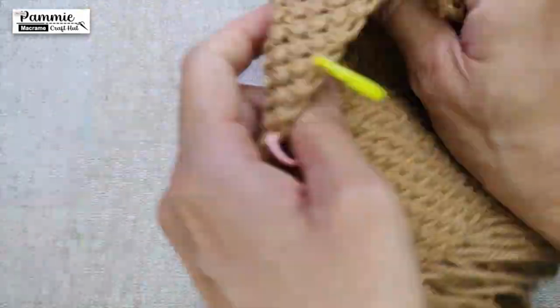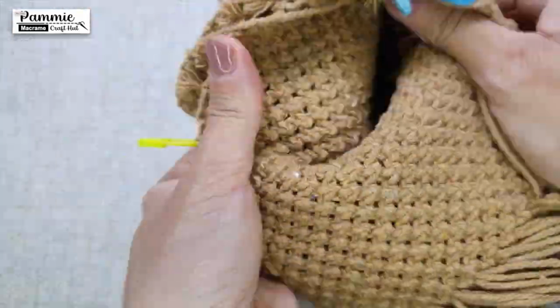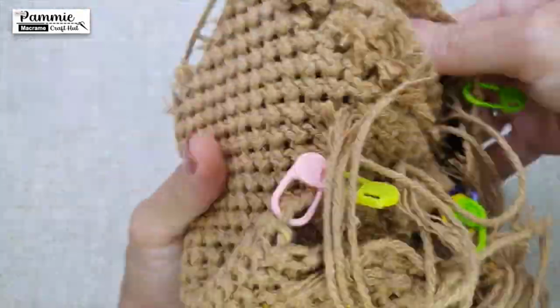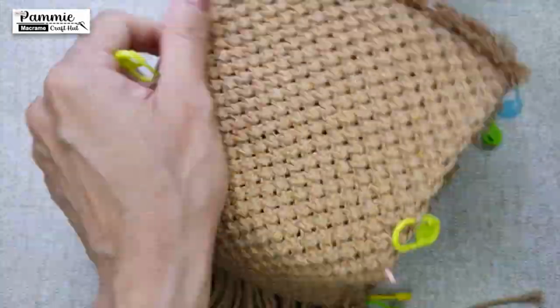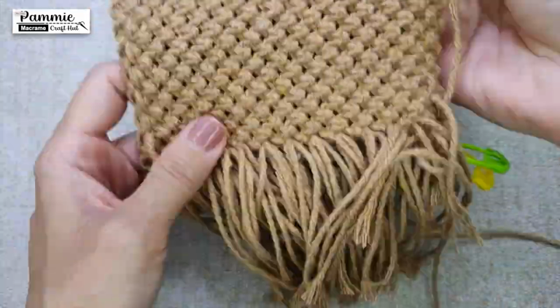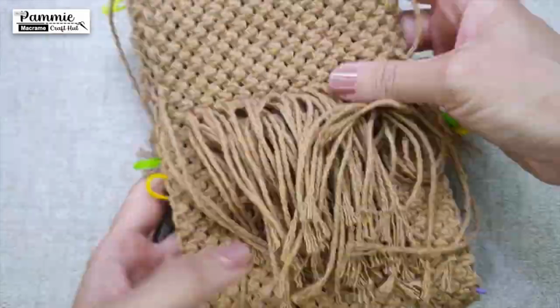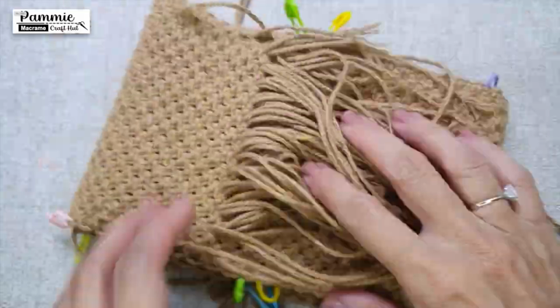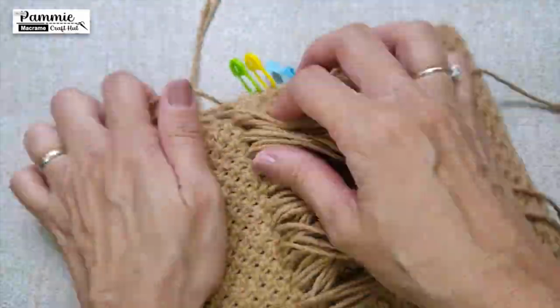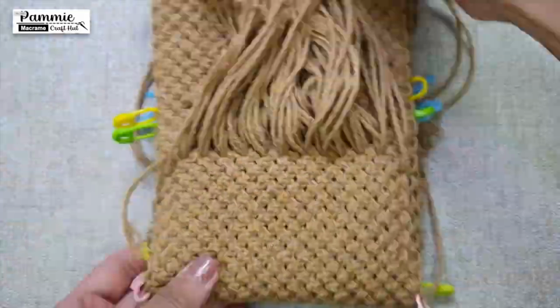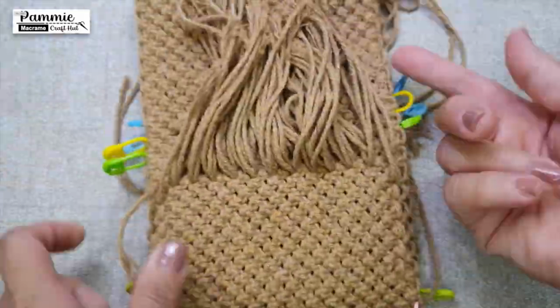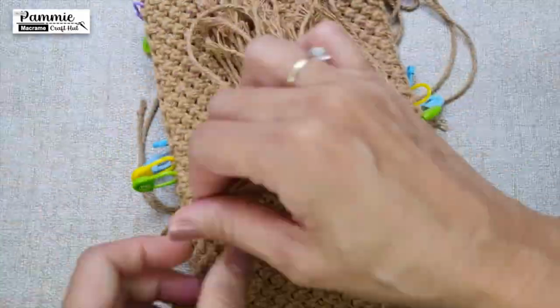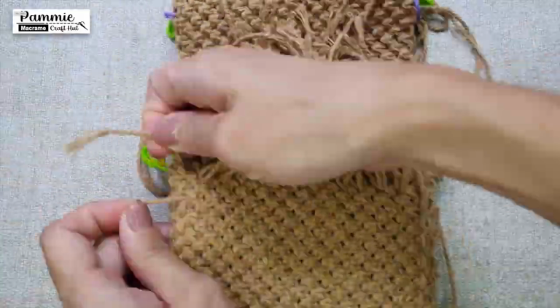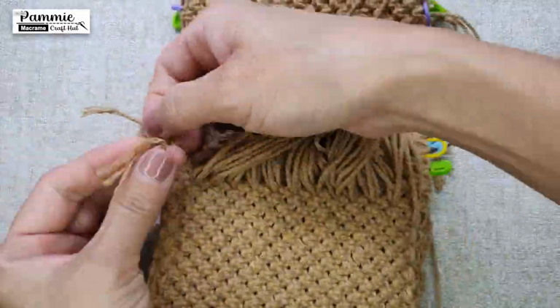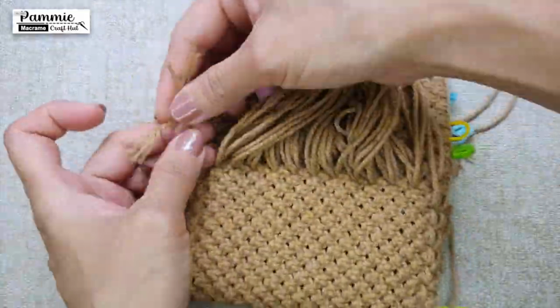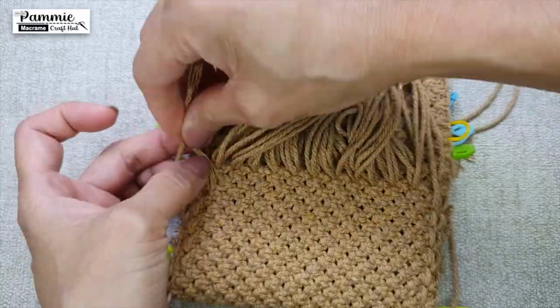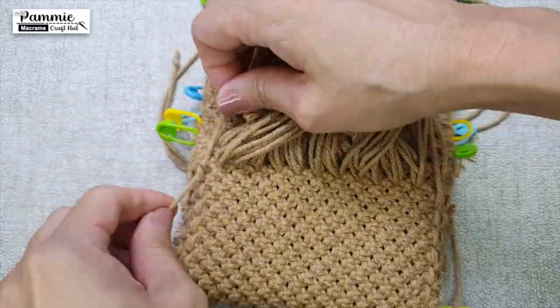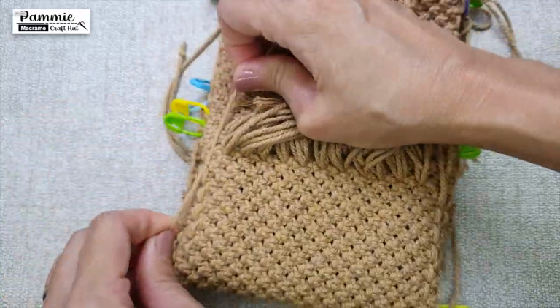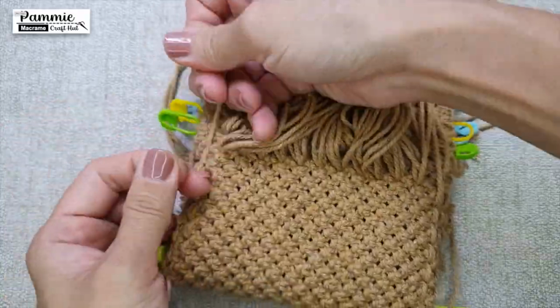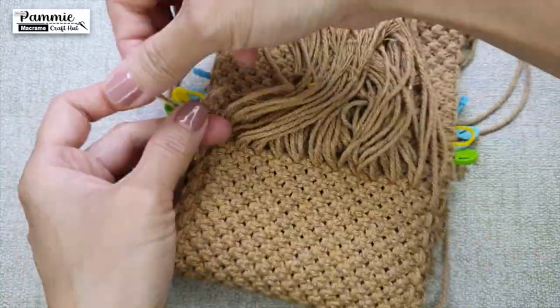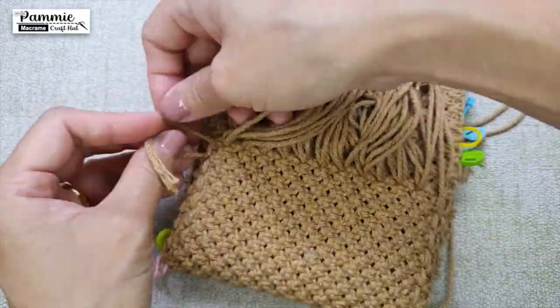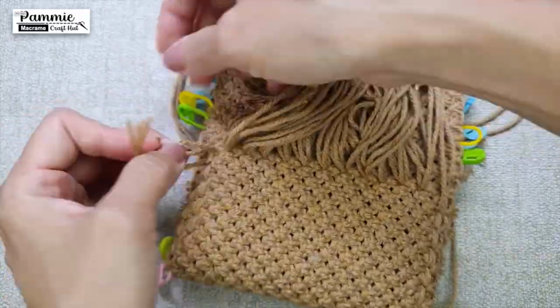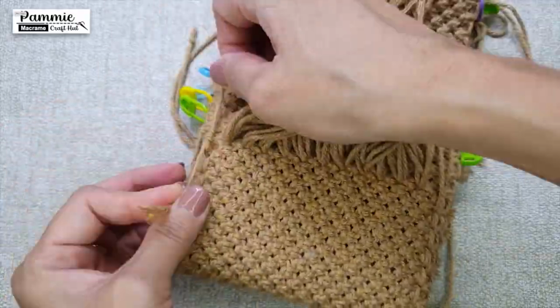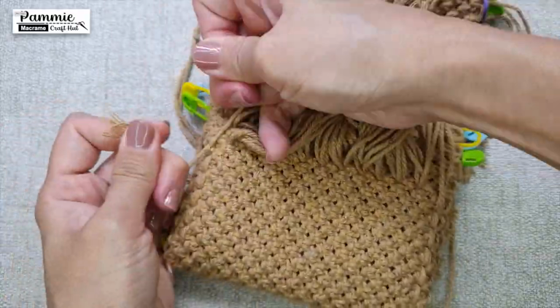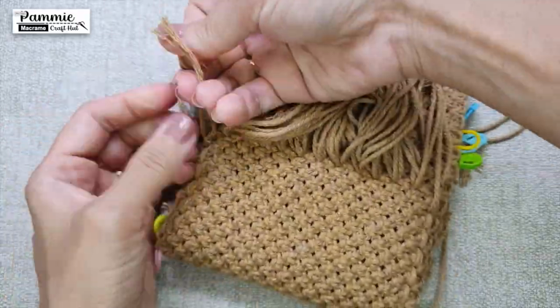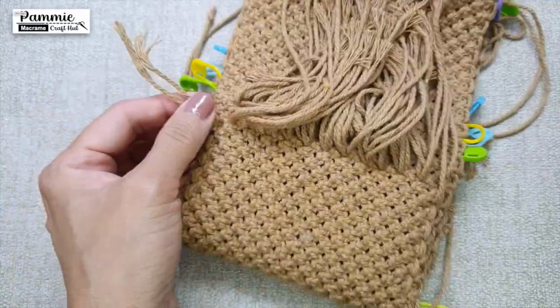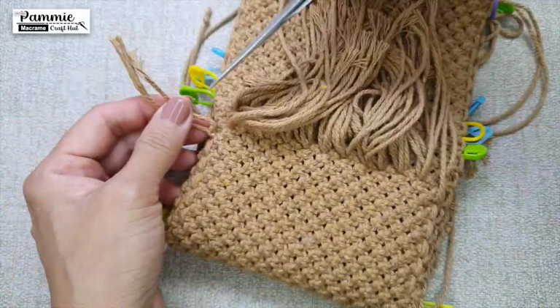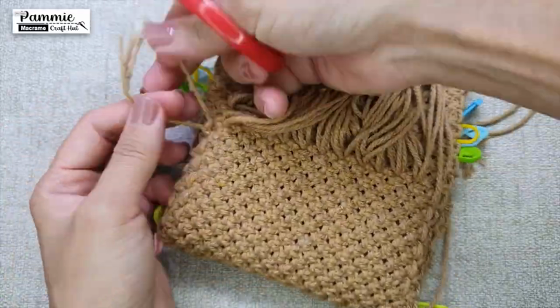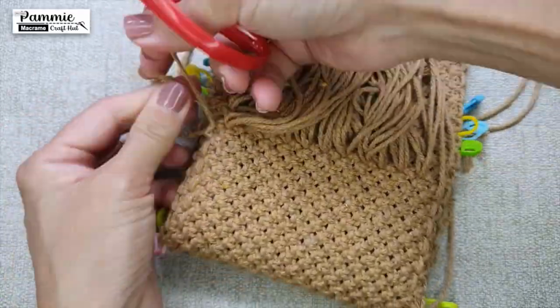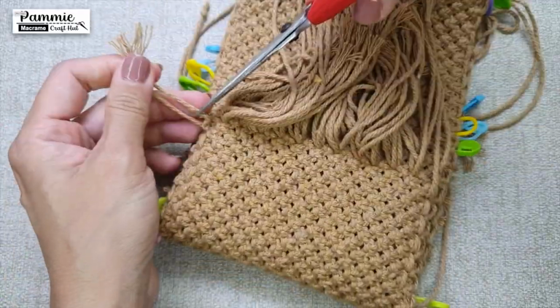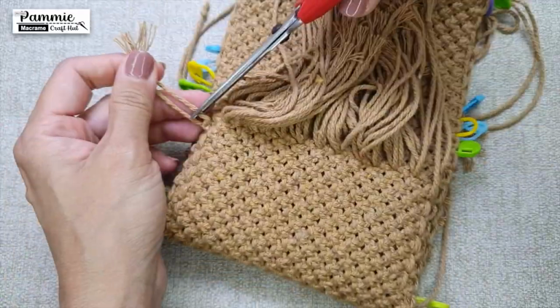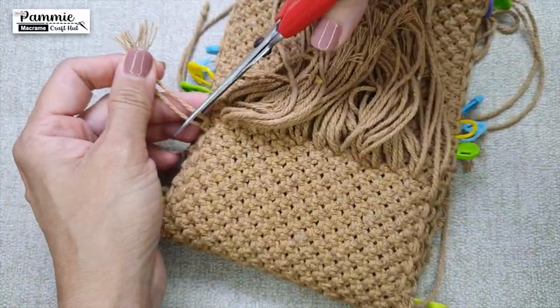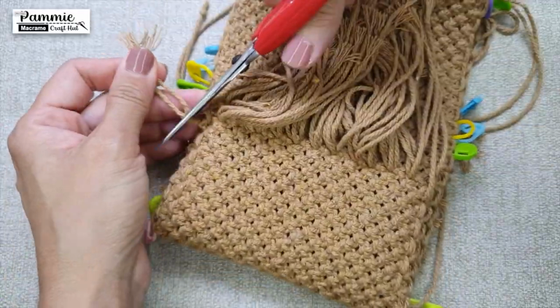Turn over, tie knots from the first and second pocket, and cut.